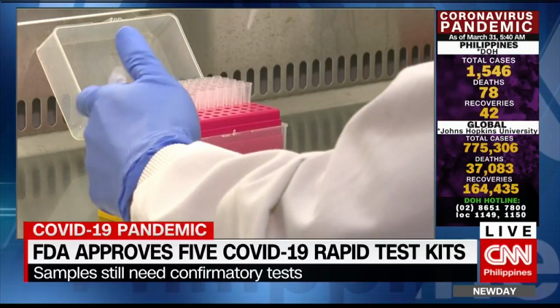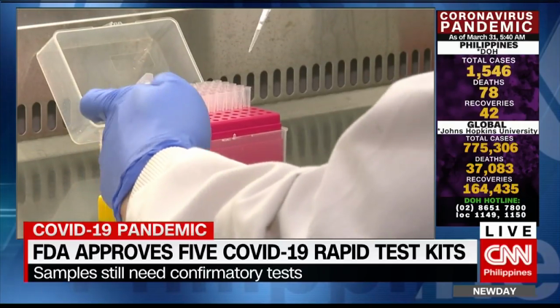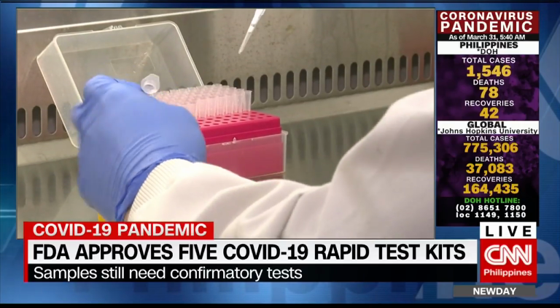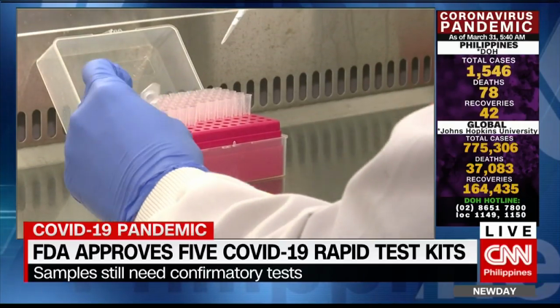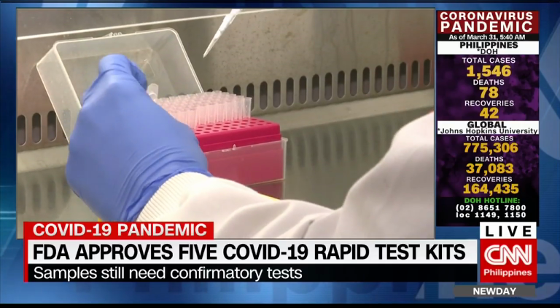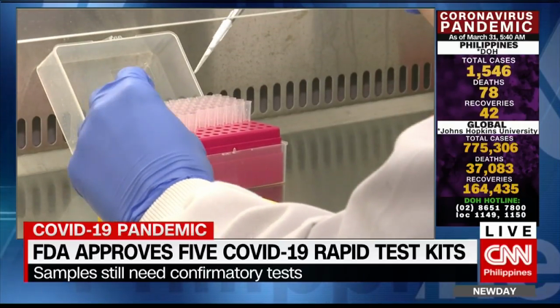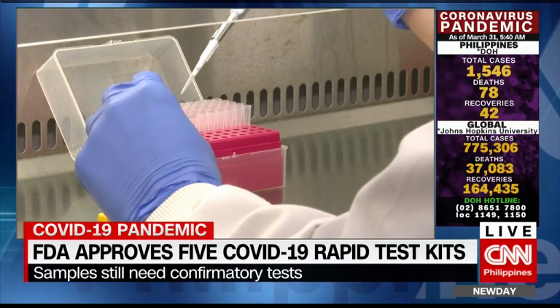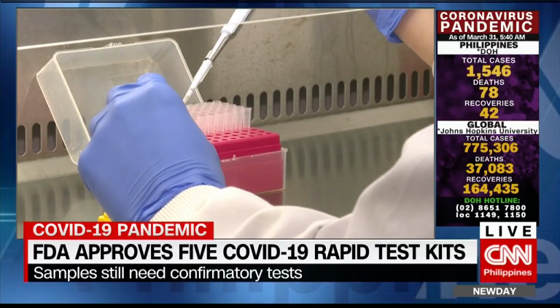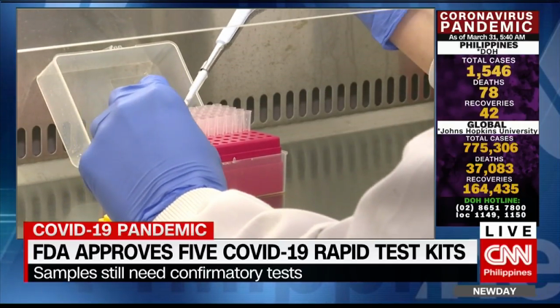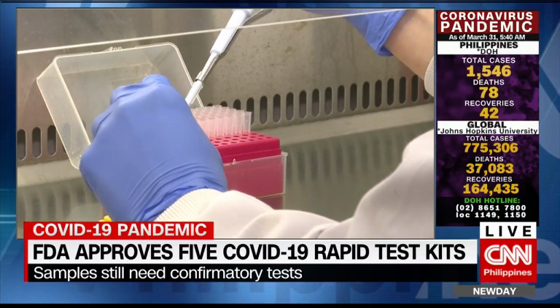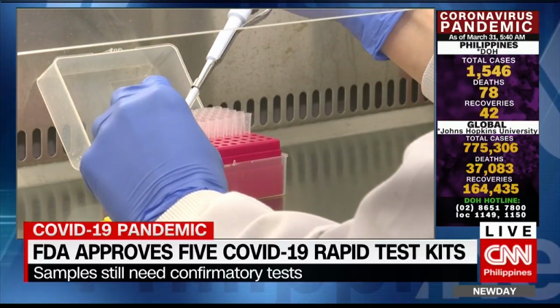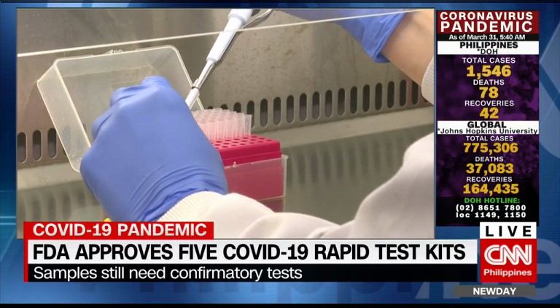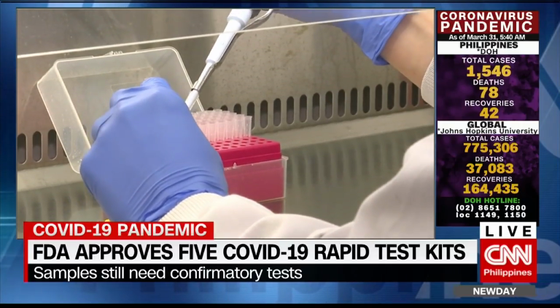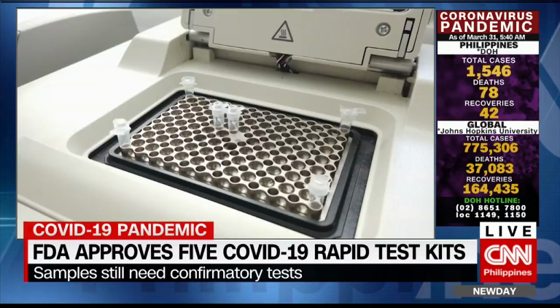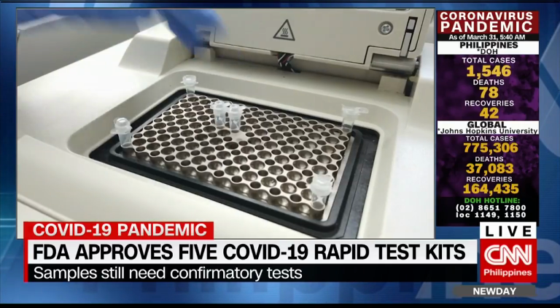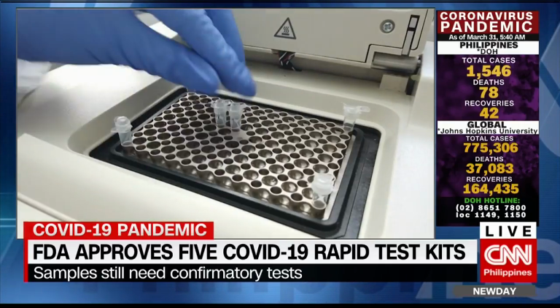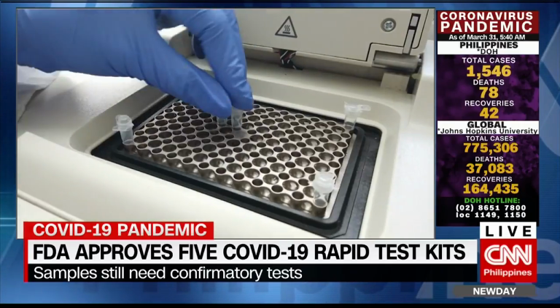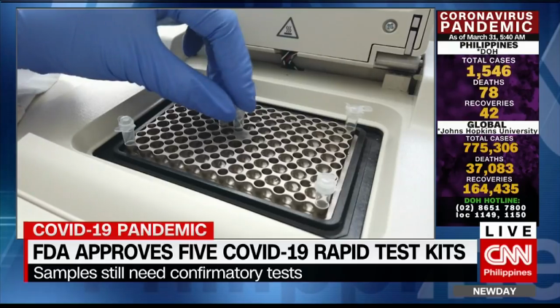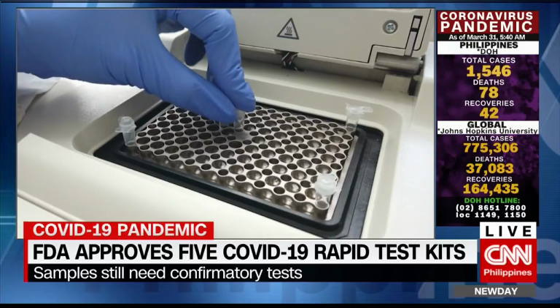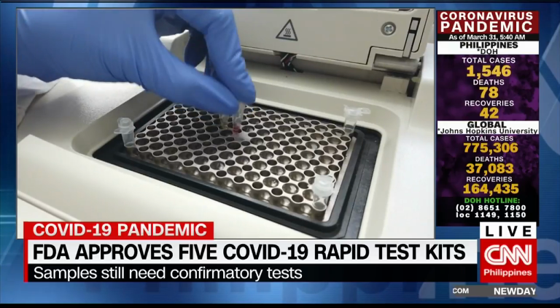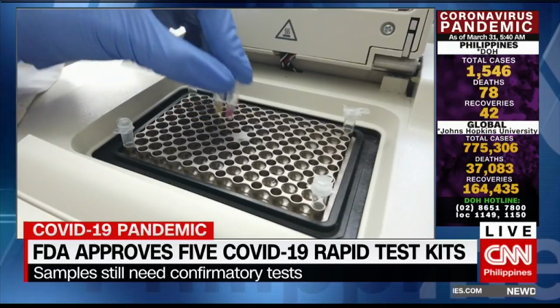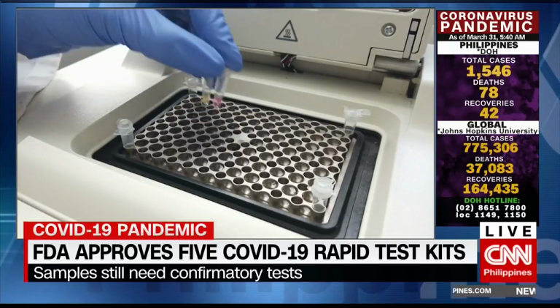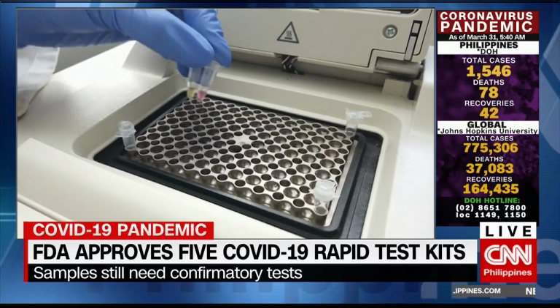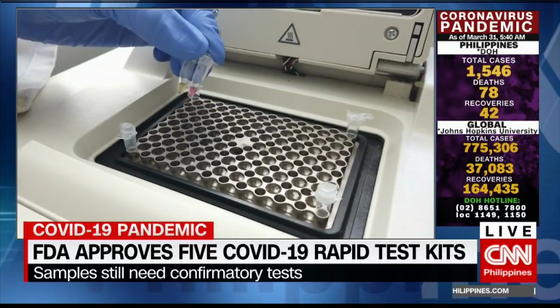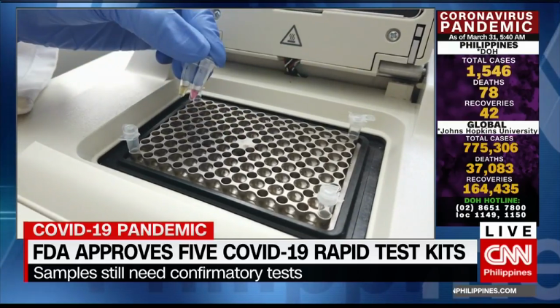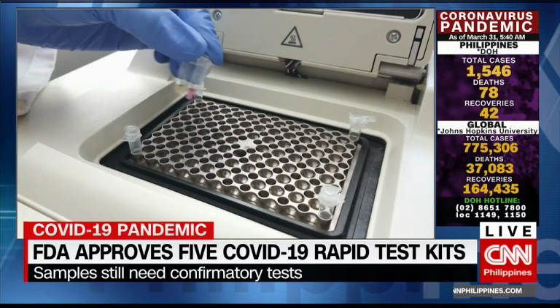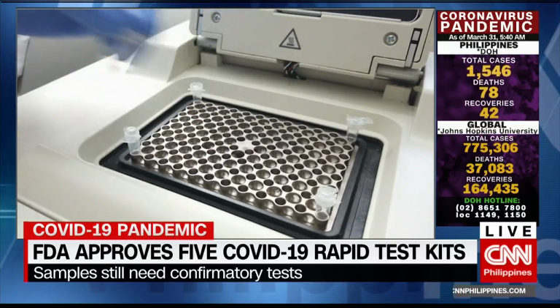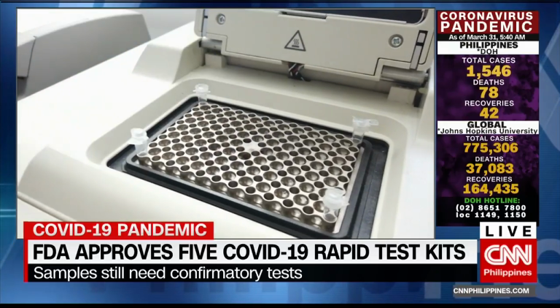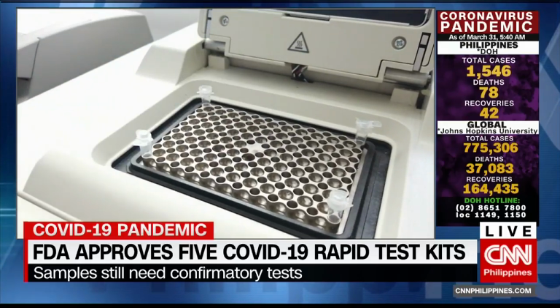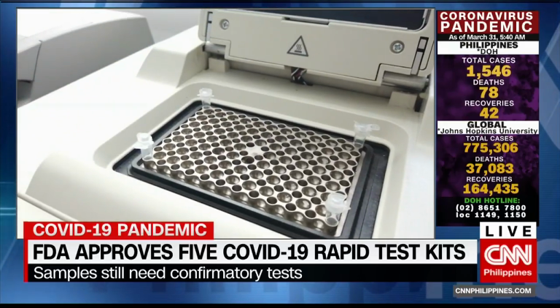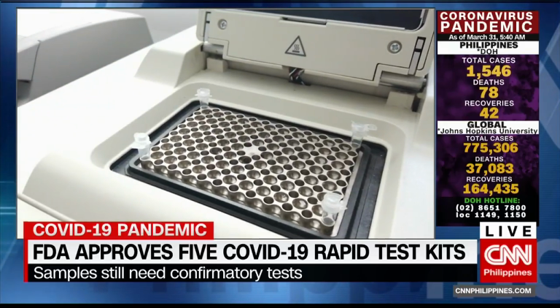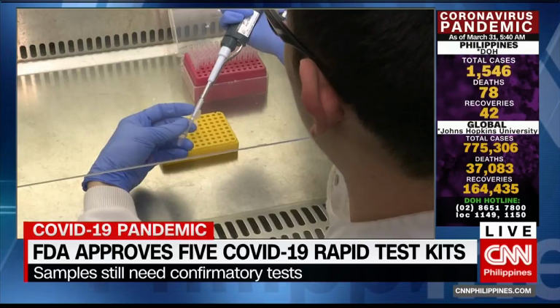Officials want to avoid these inaccurate results. They don't want a patient to go back to his community thinking that he's COVID-free when in fact he is actually a carrier.